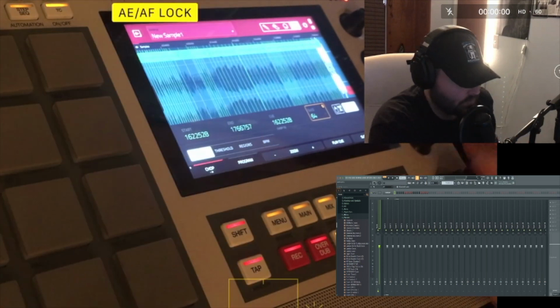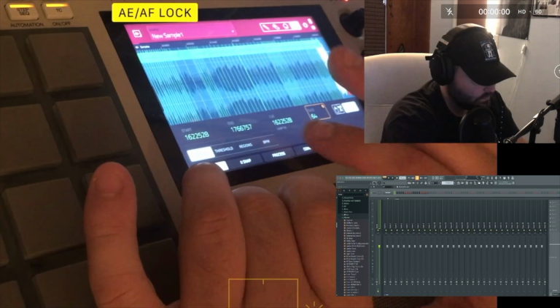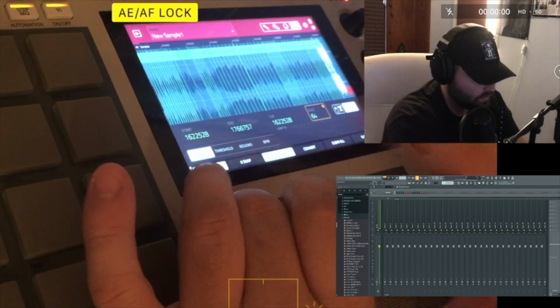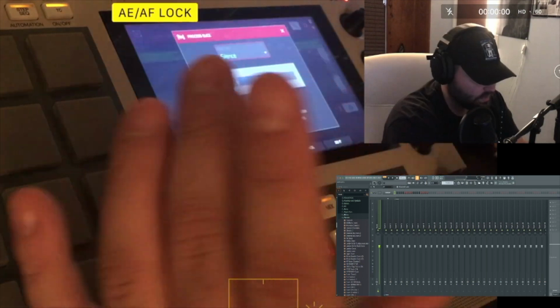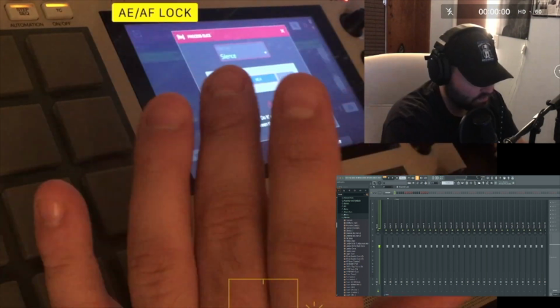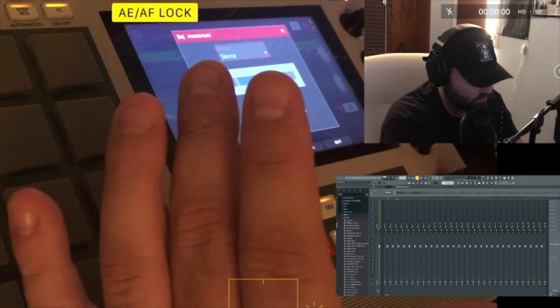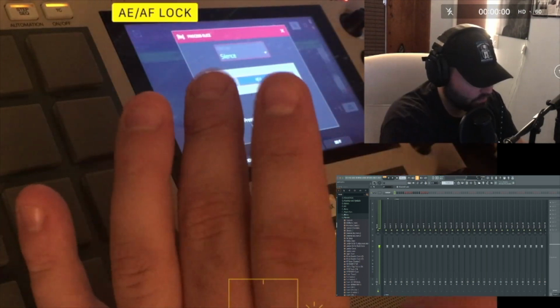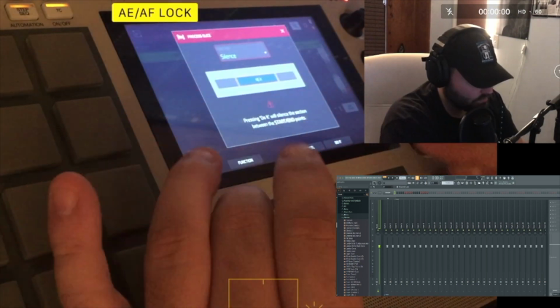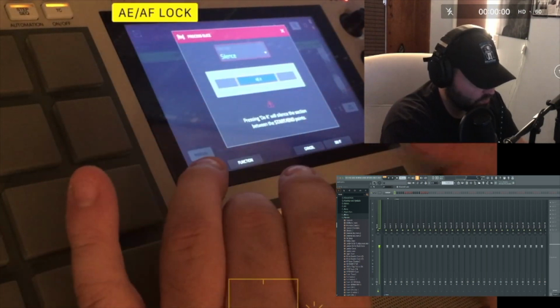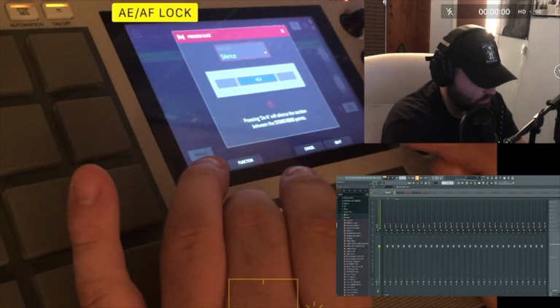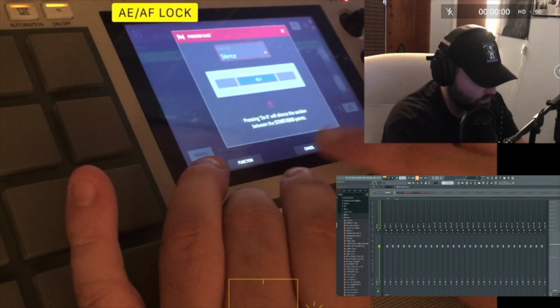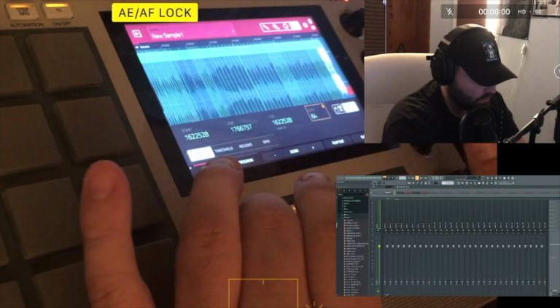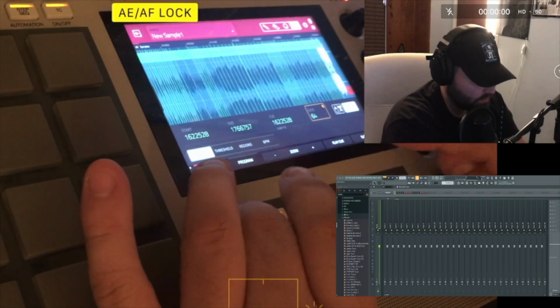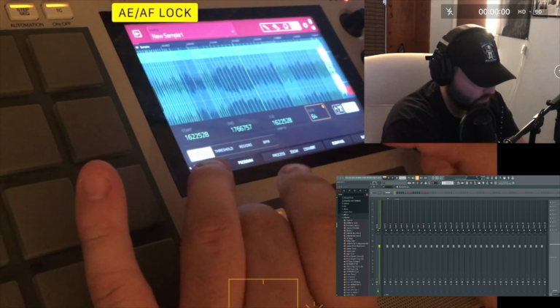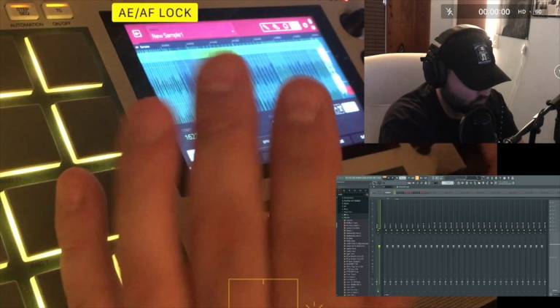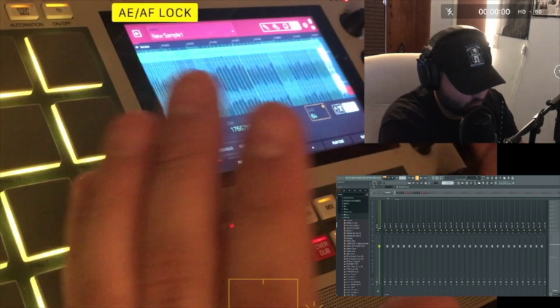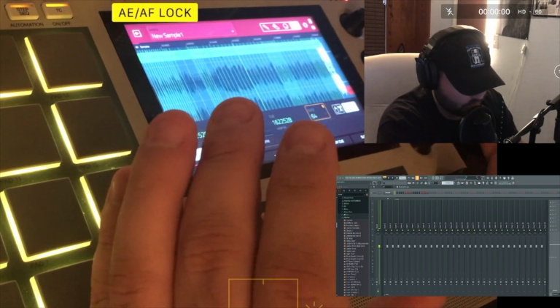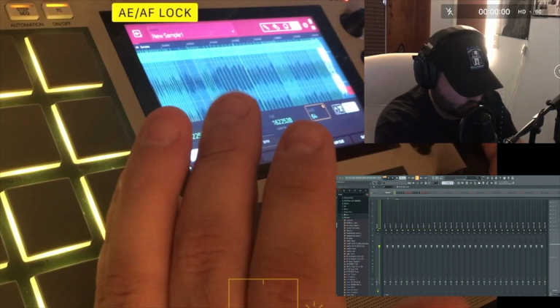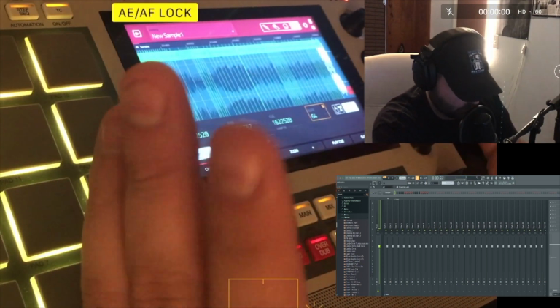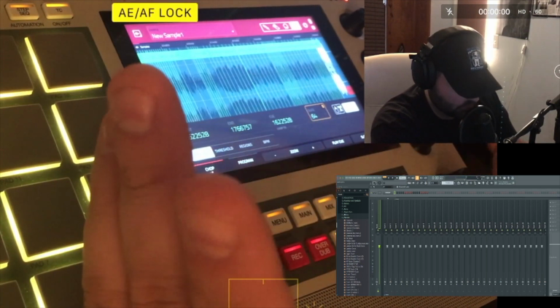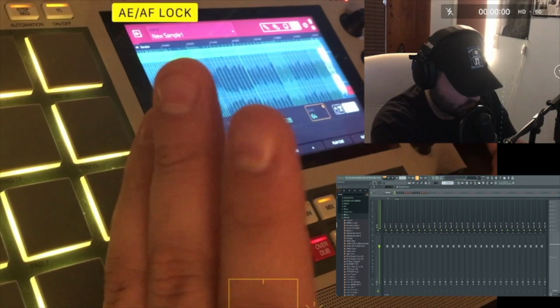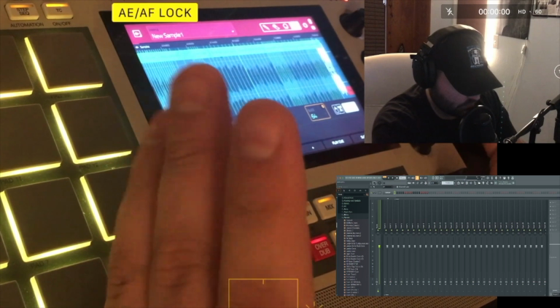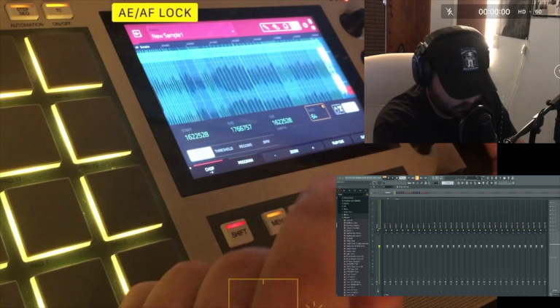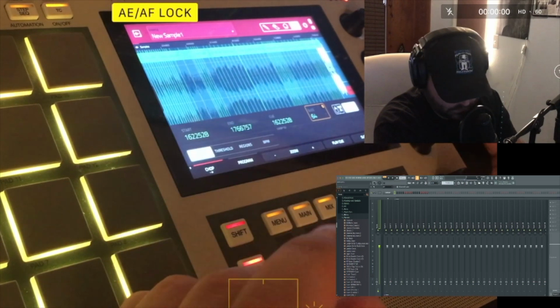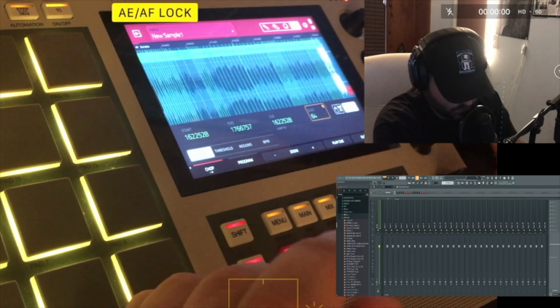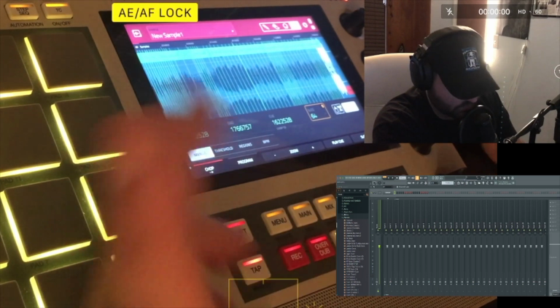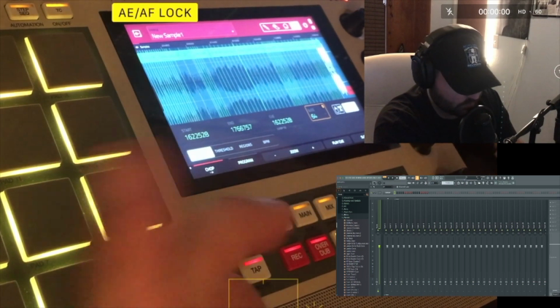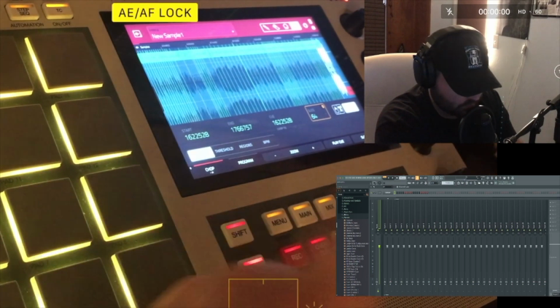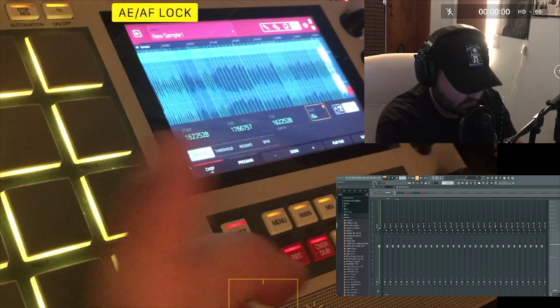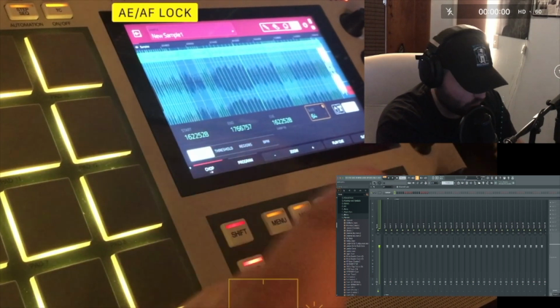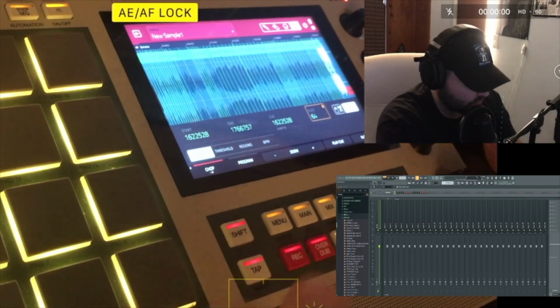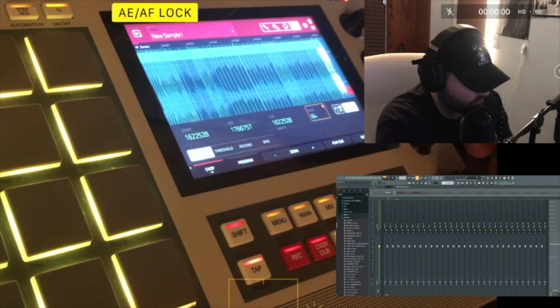I chopped some of them to be like four bars, some of them two, maybe some of them one or whatever.